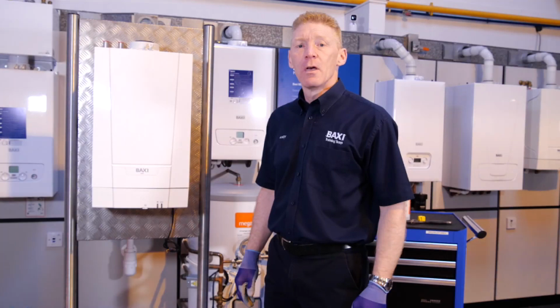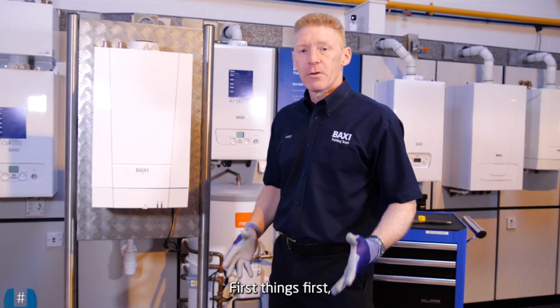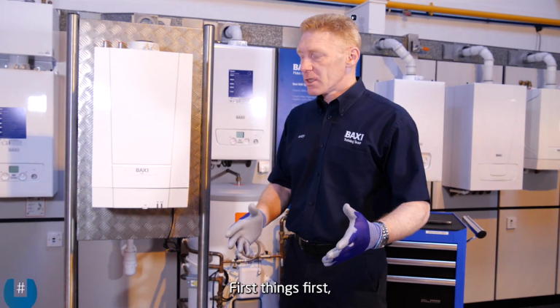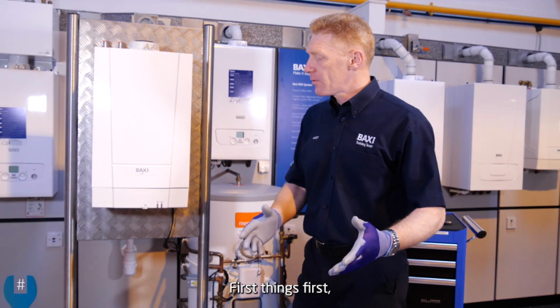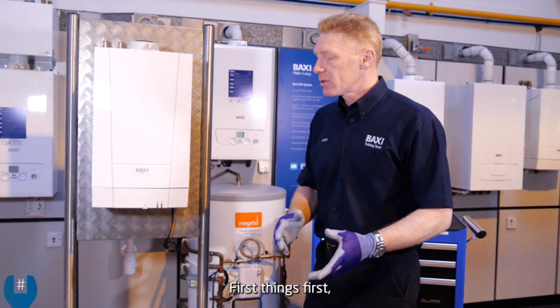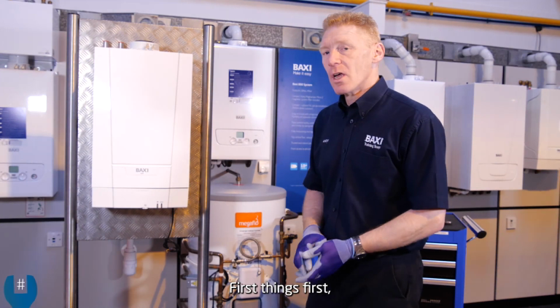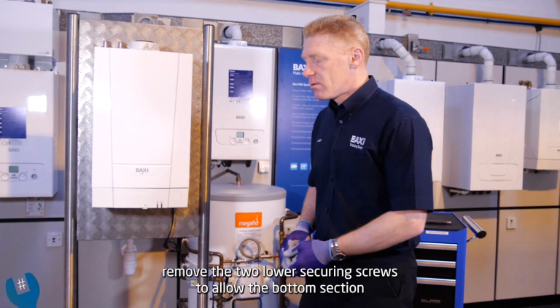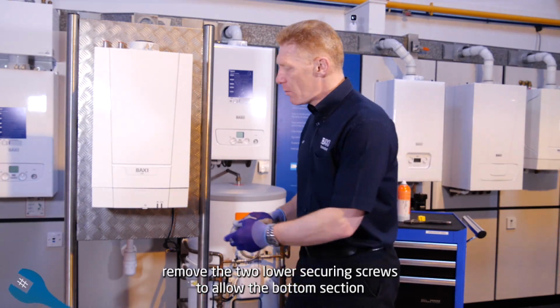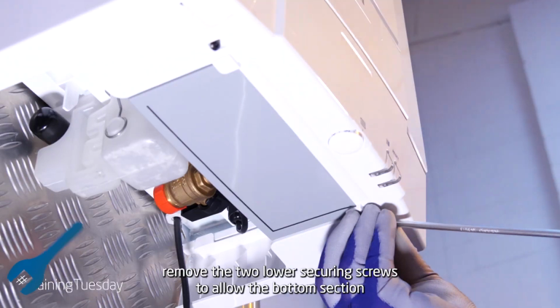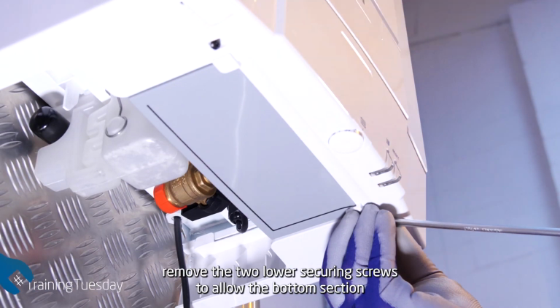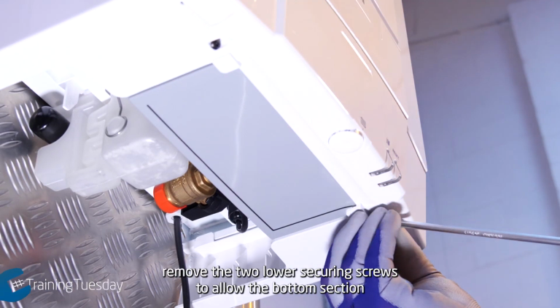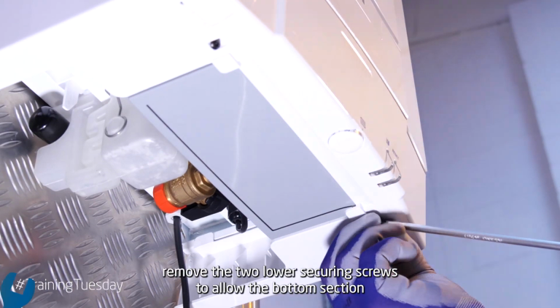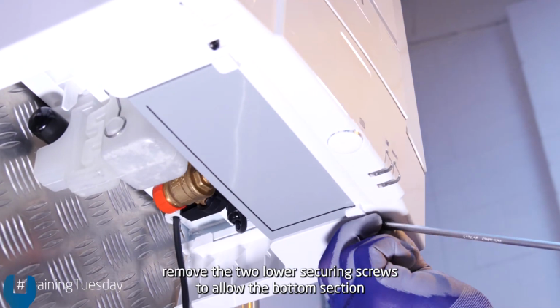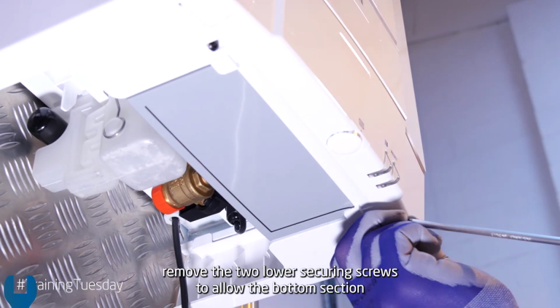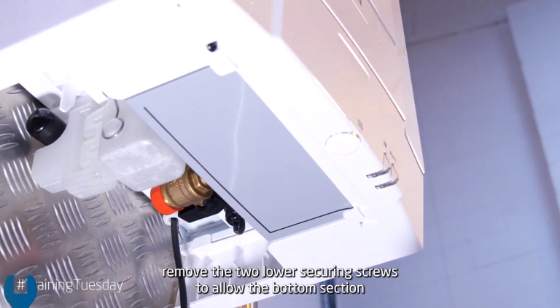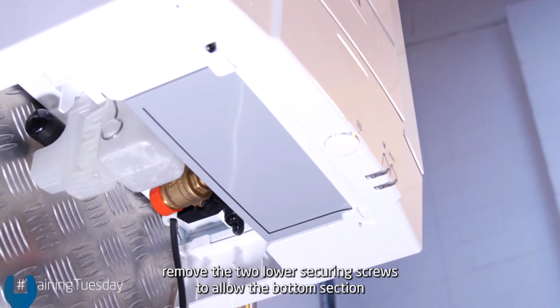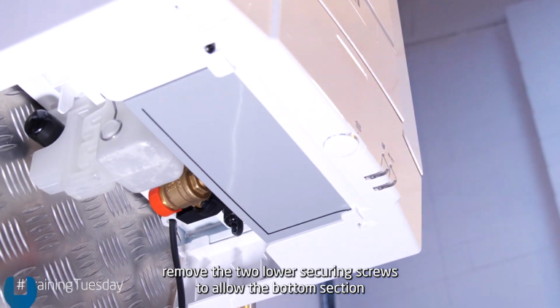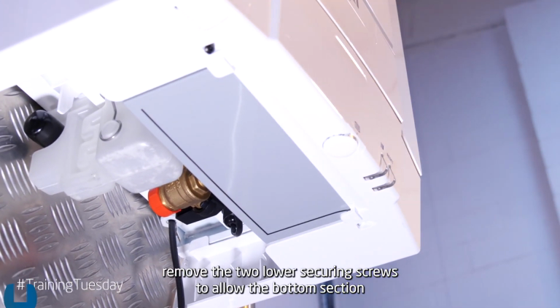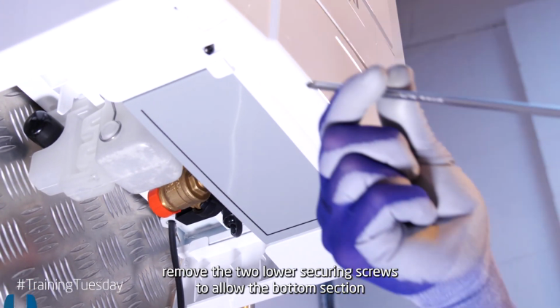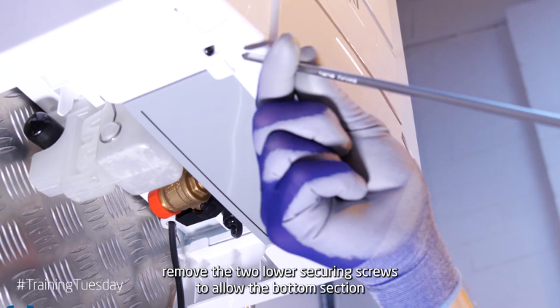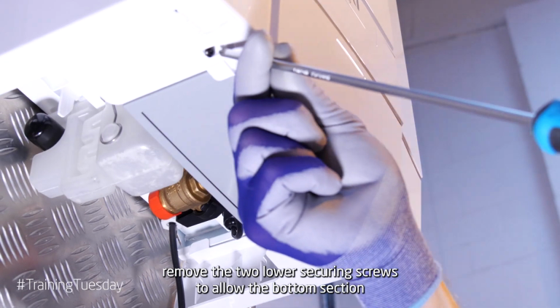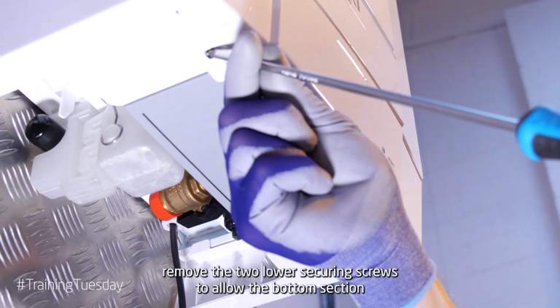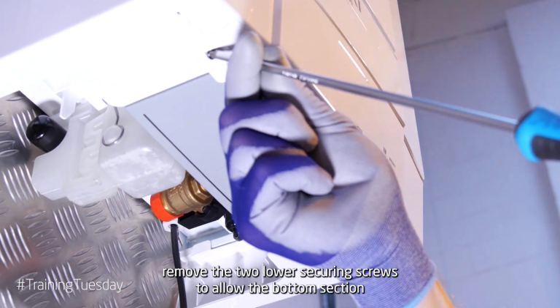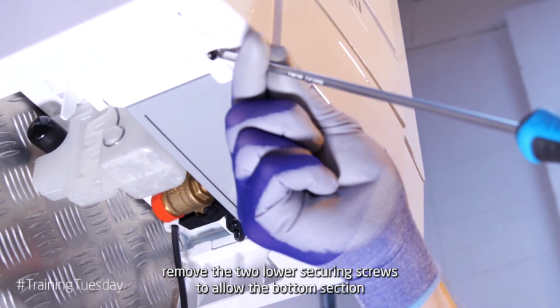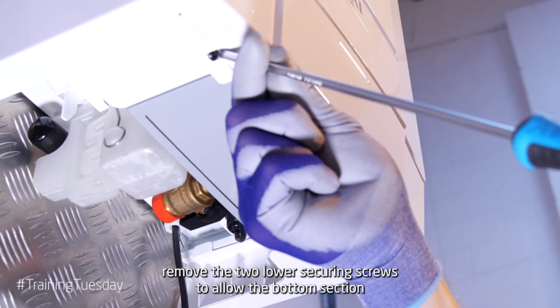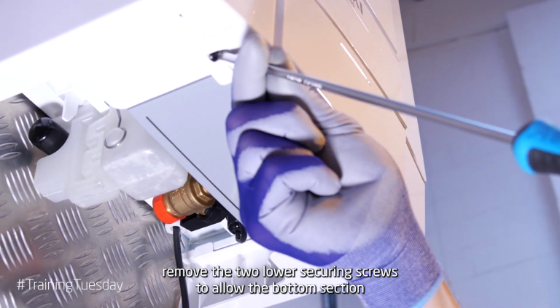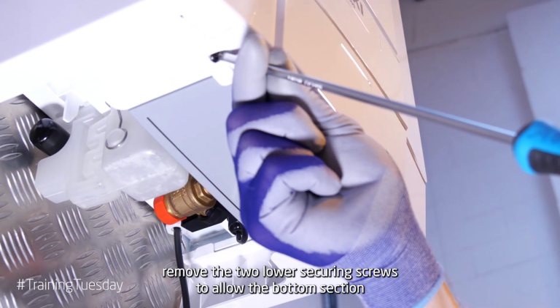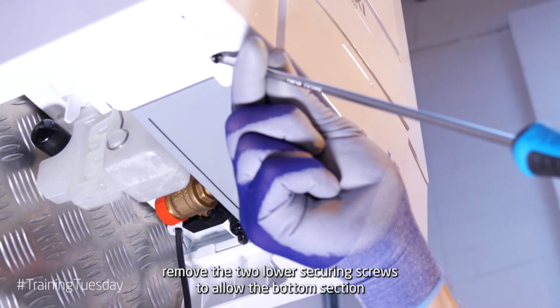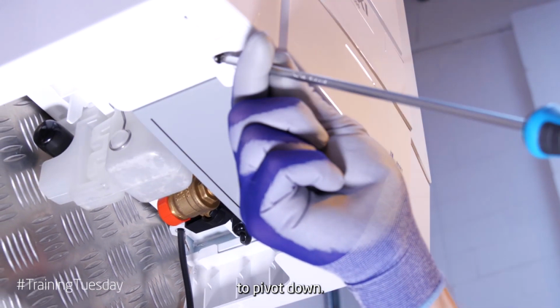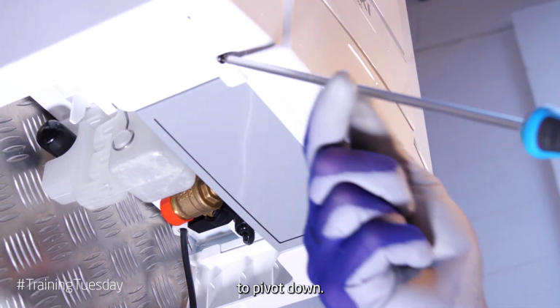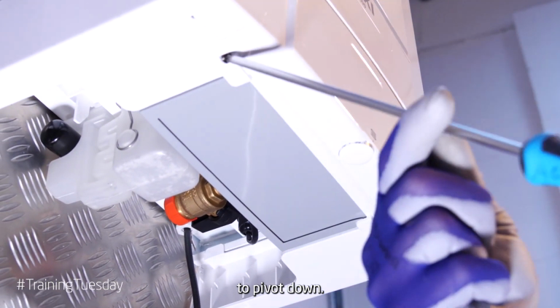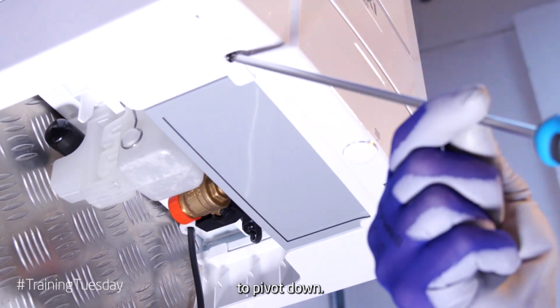First things first, remove the two lower securing screws to allow the bottom section to pivot down.